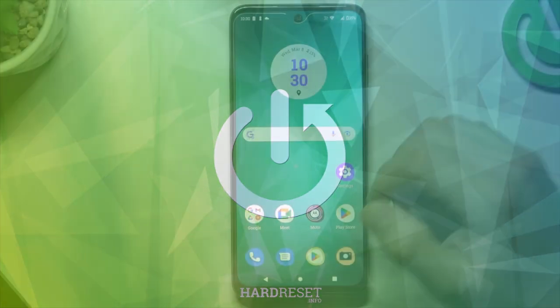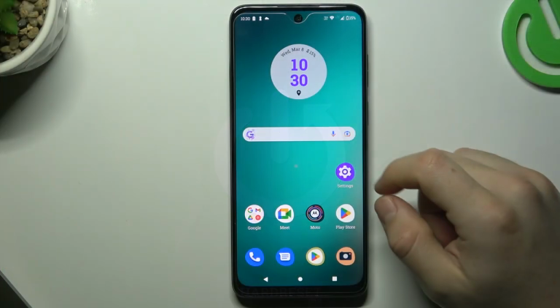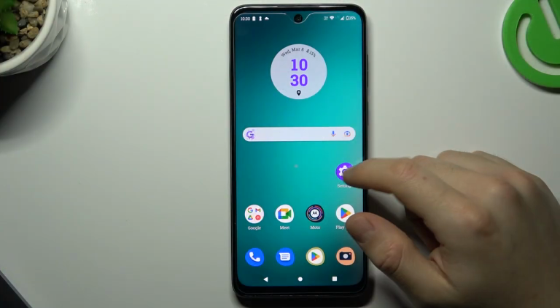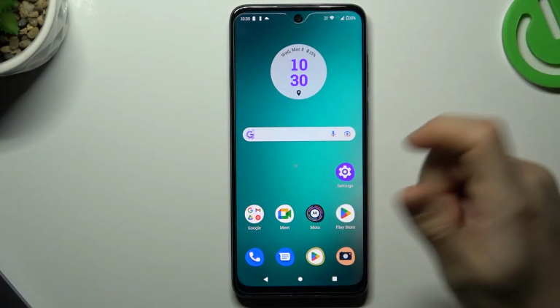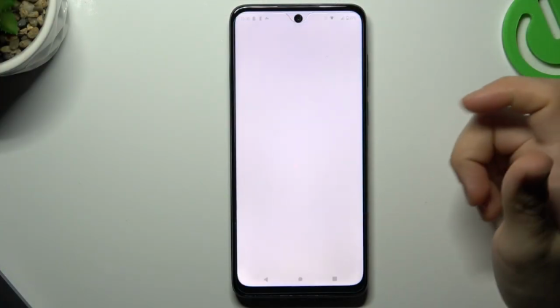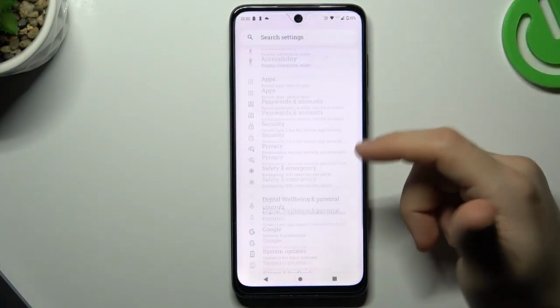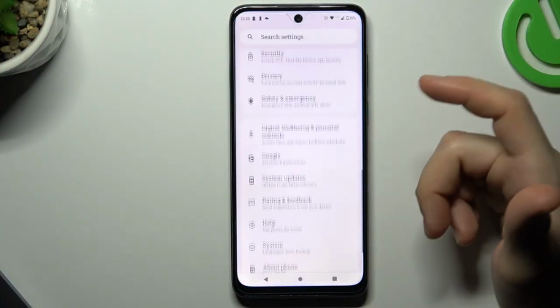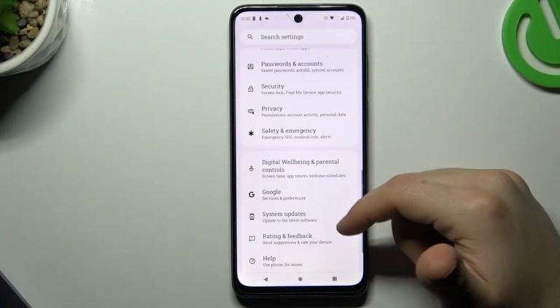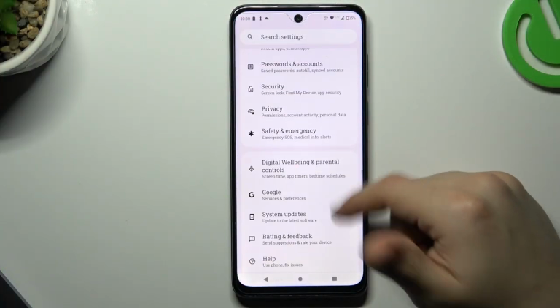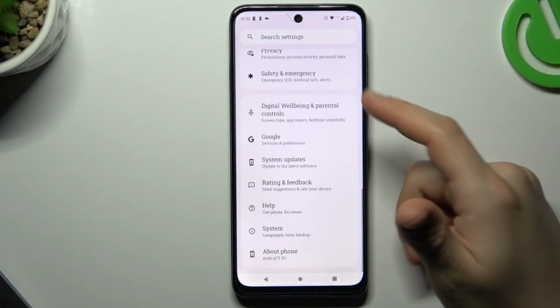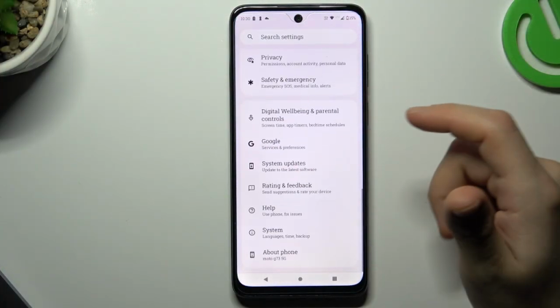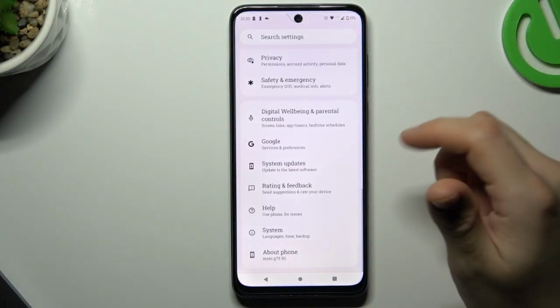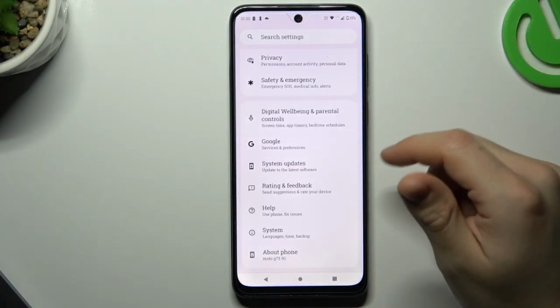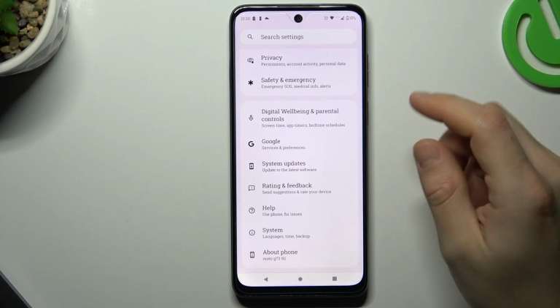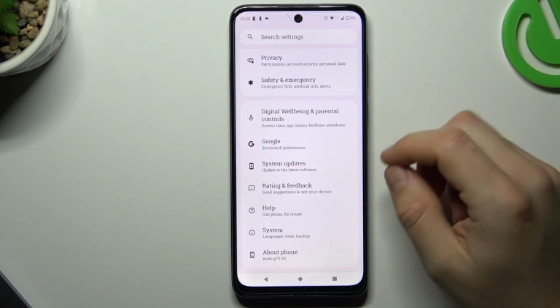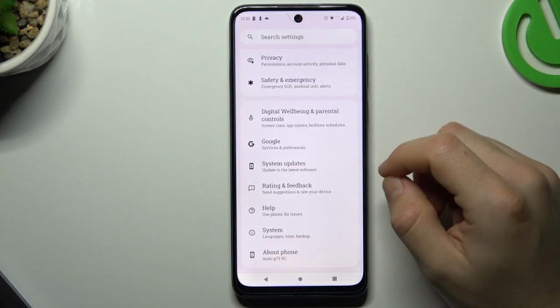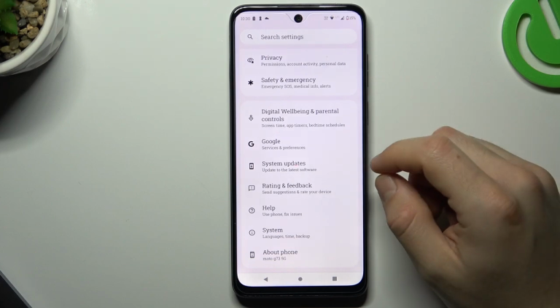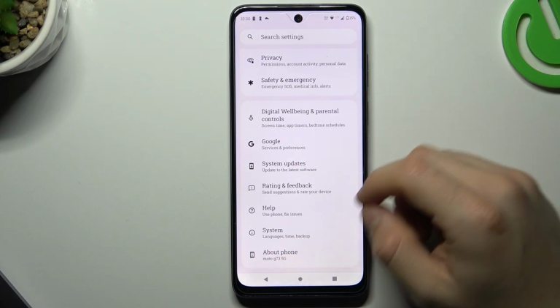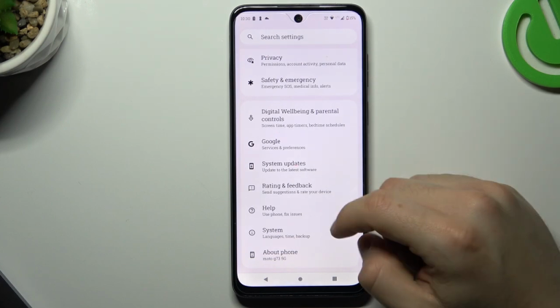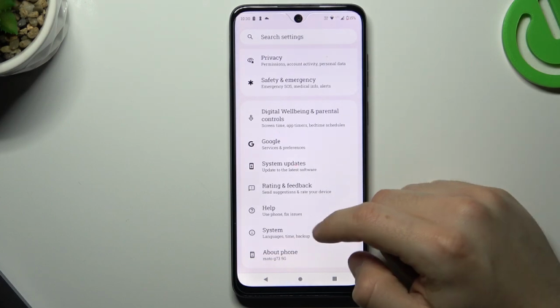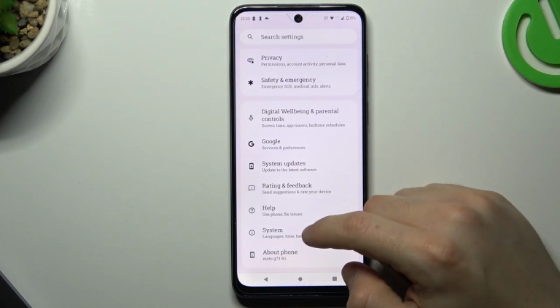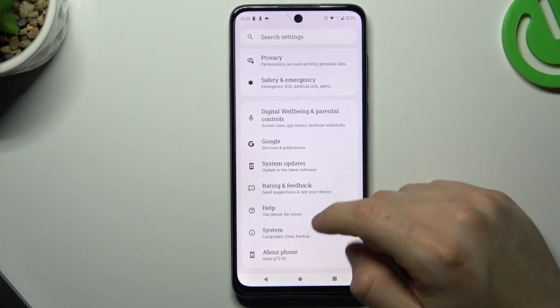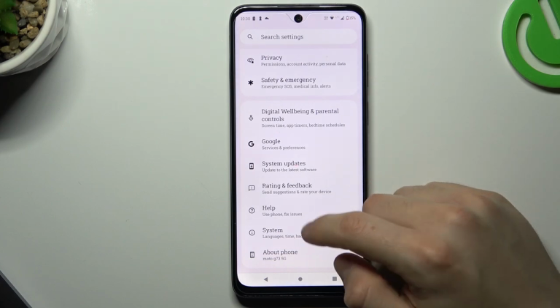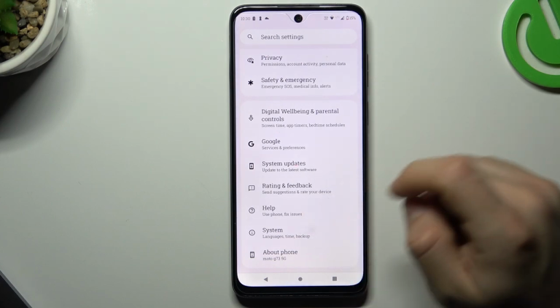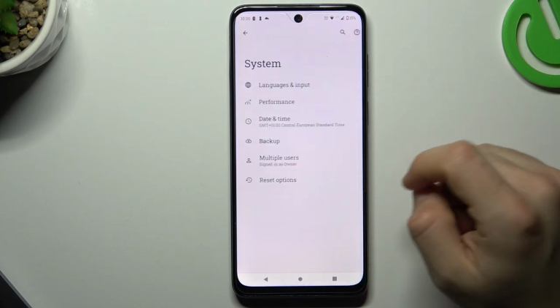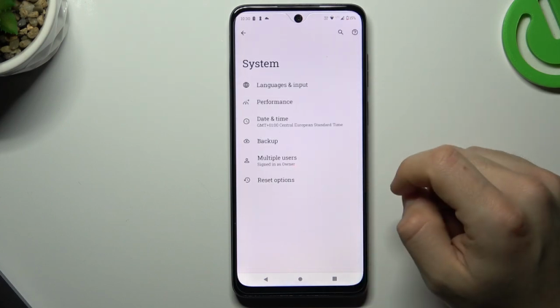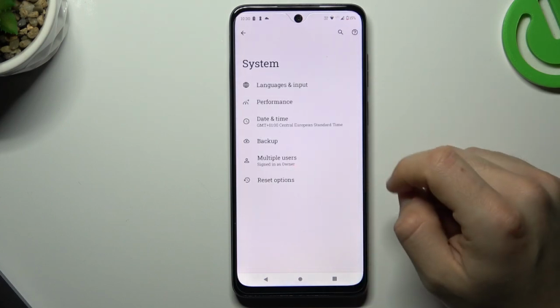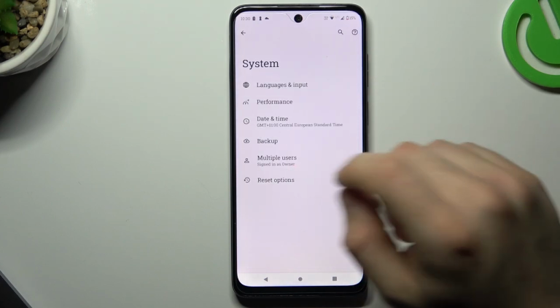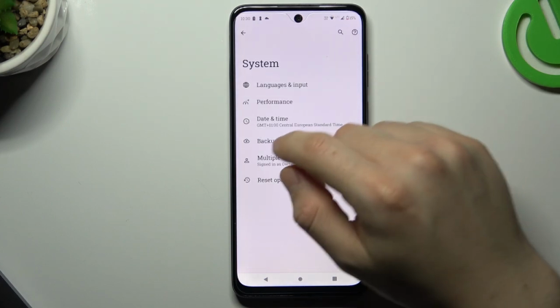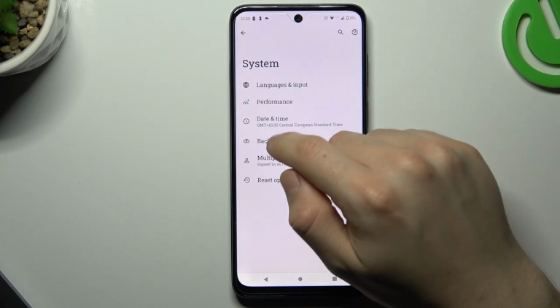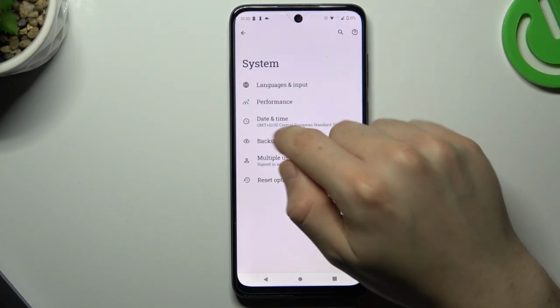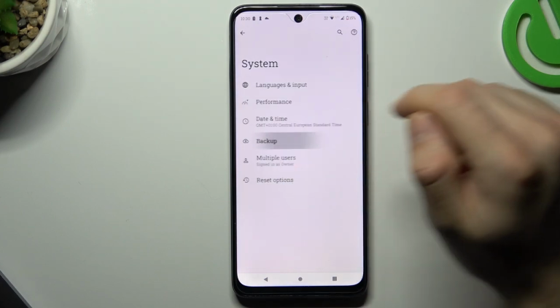So let's tap open the Settings, then slide down and look for System. Now tap on Backup.